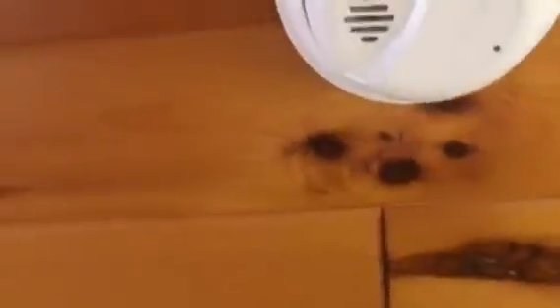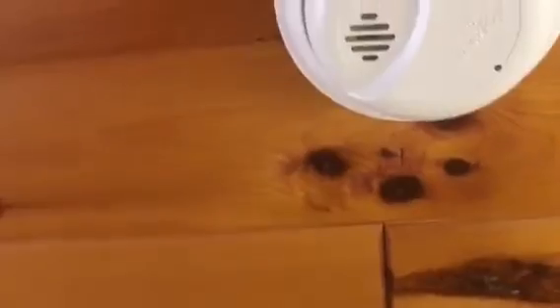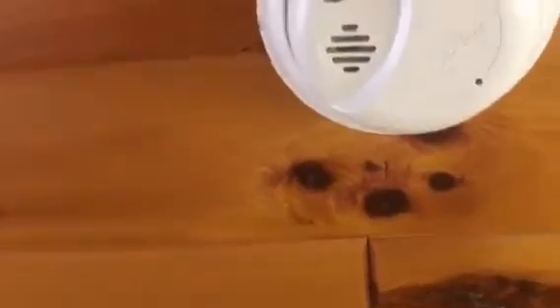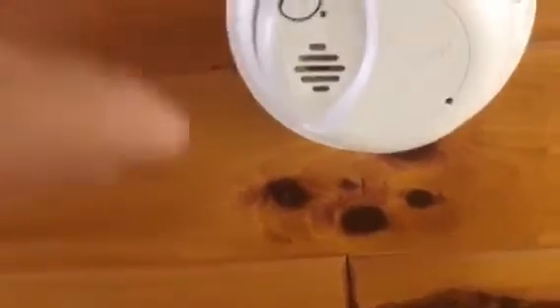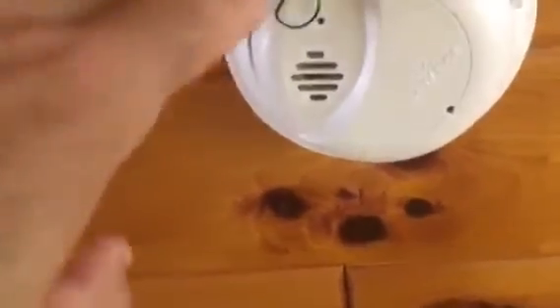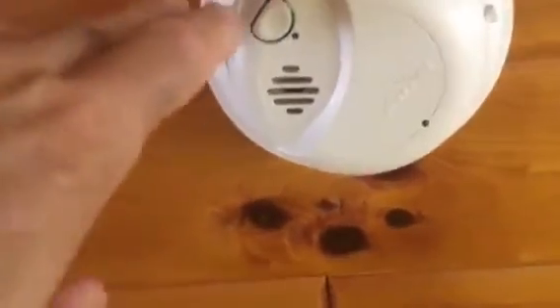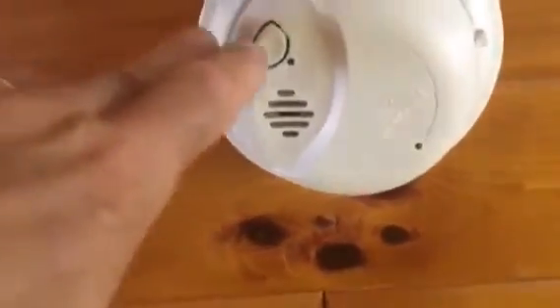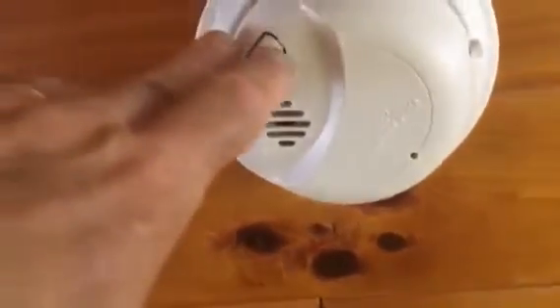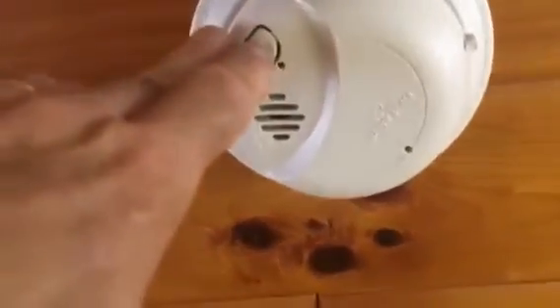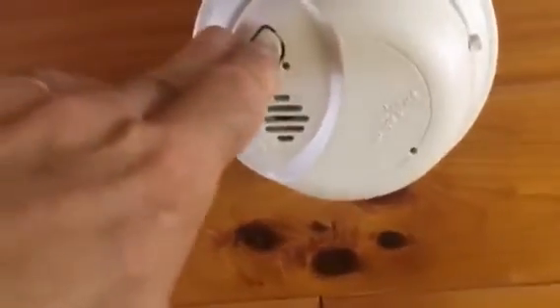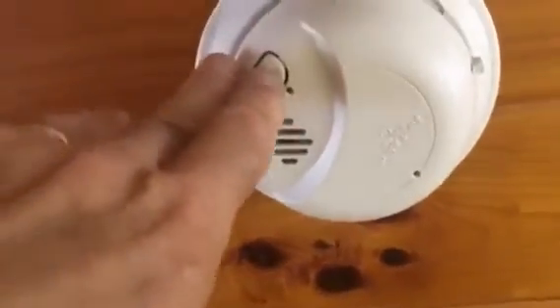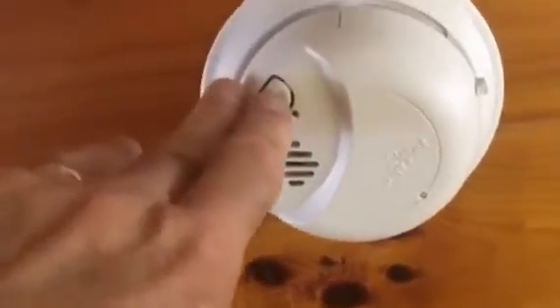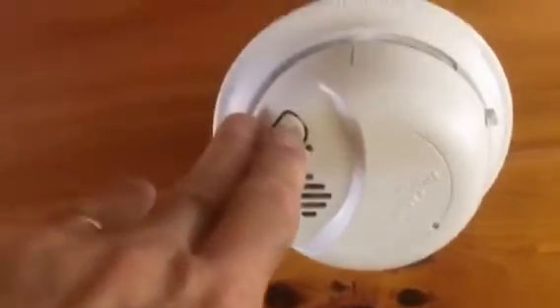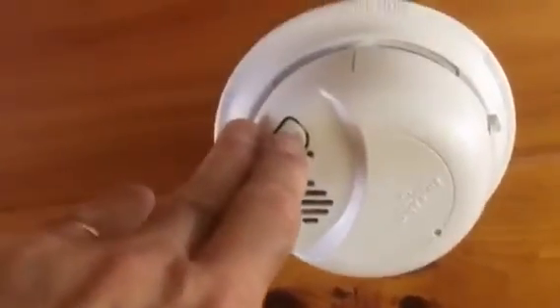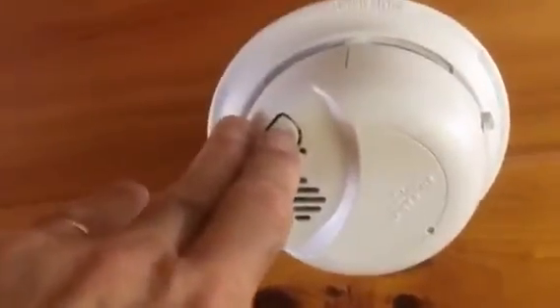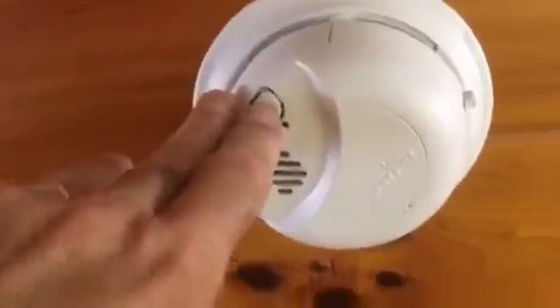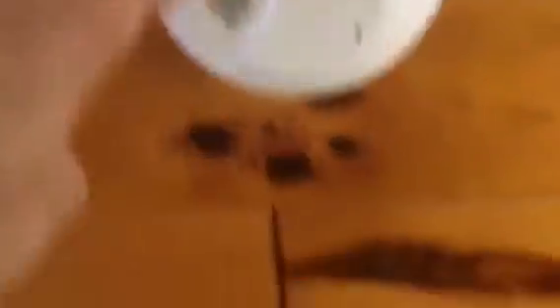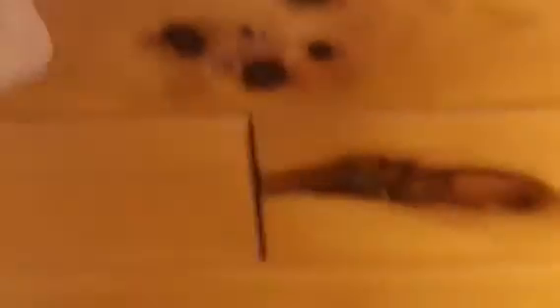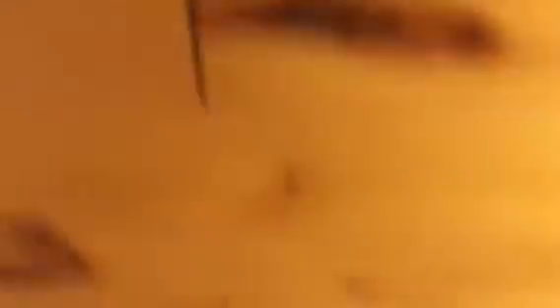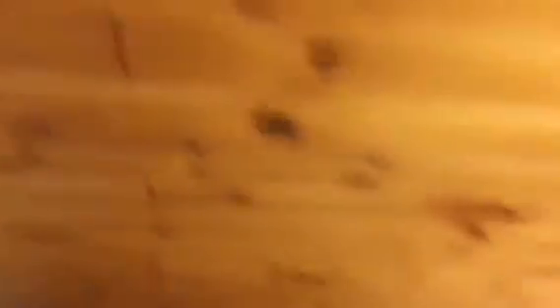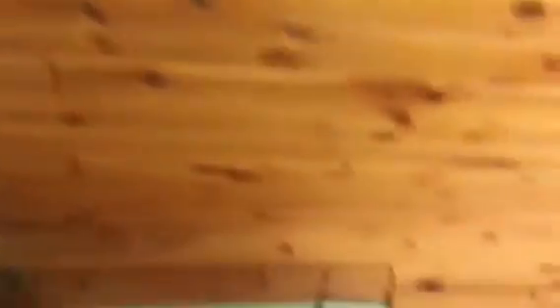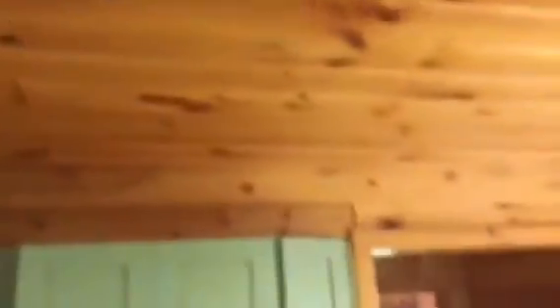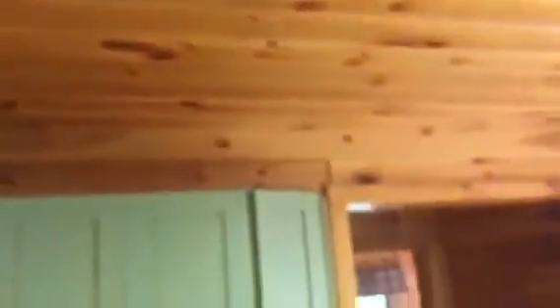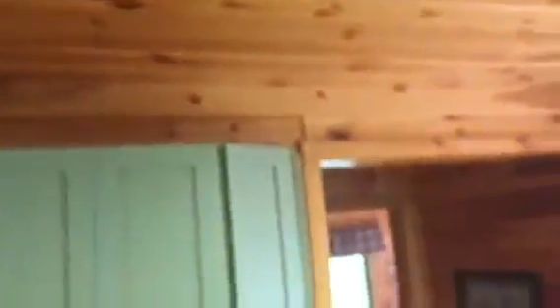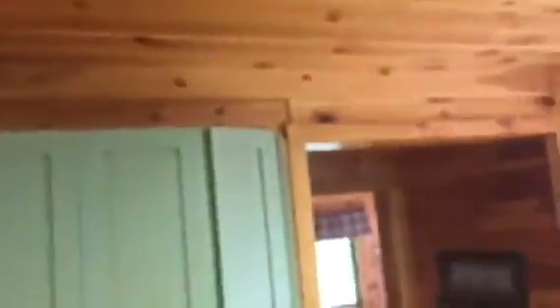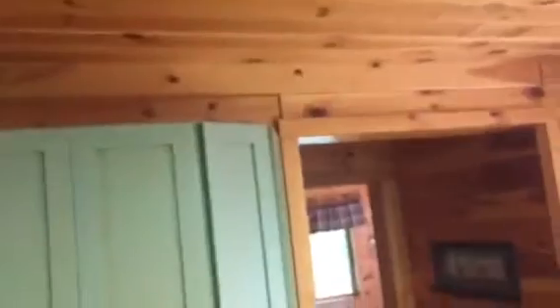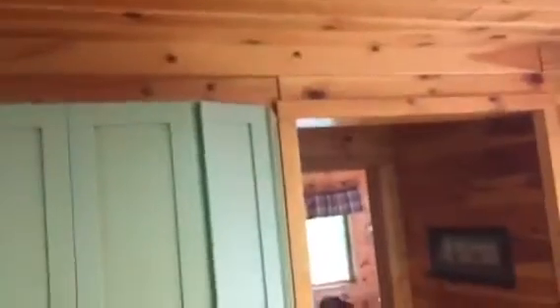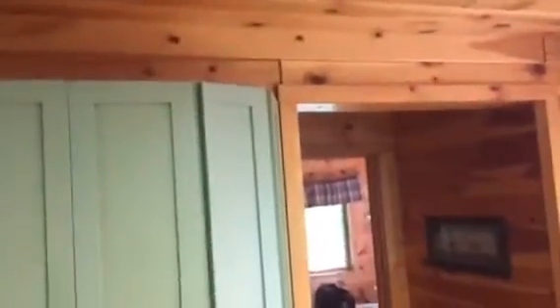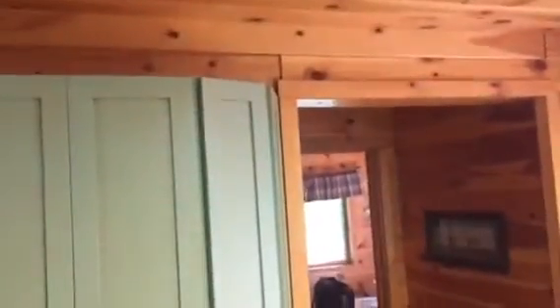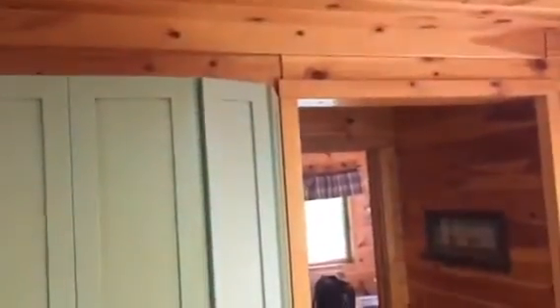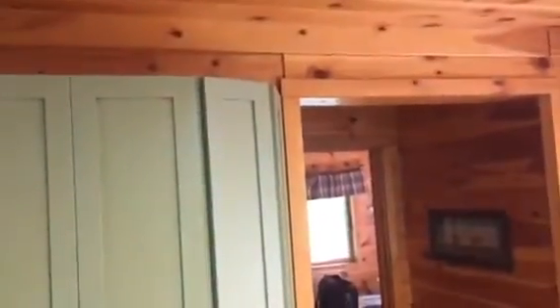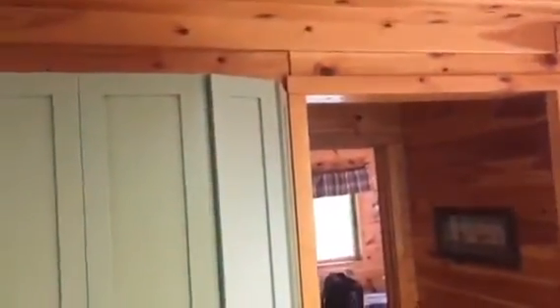And then to run a test, just hold it. You can hear the other ones going off.